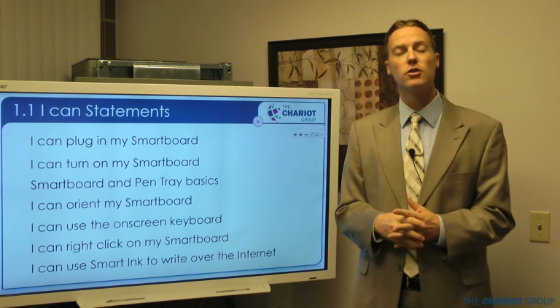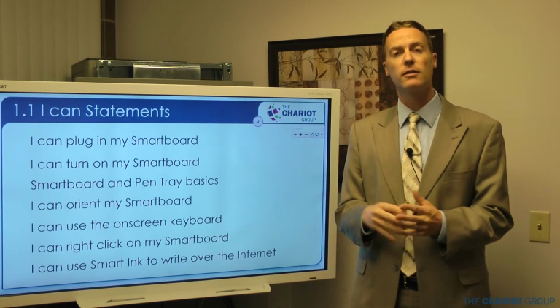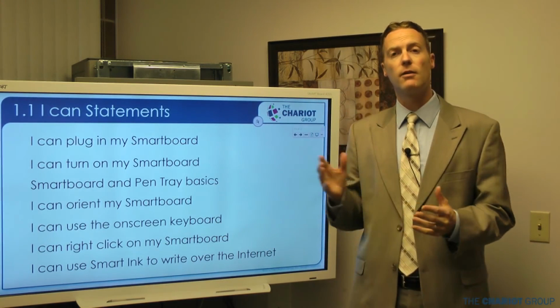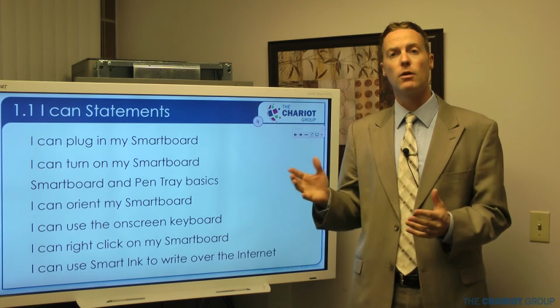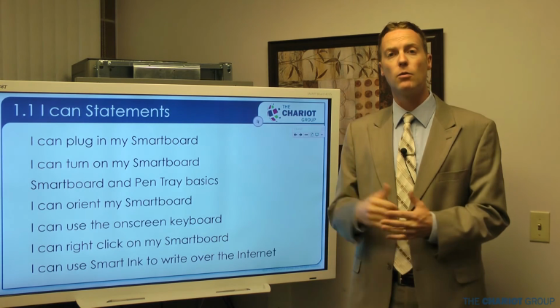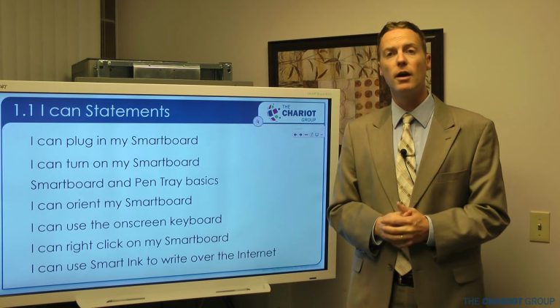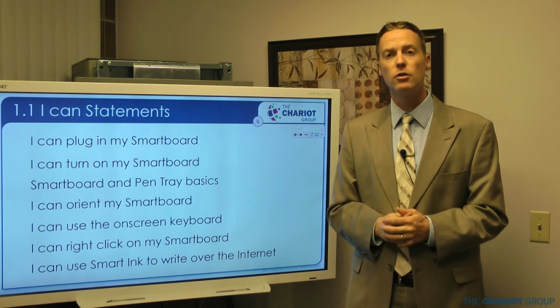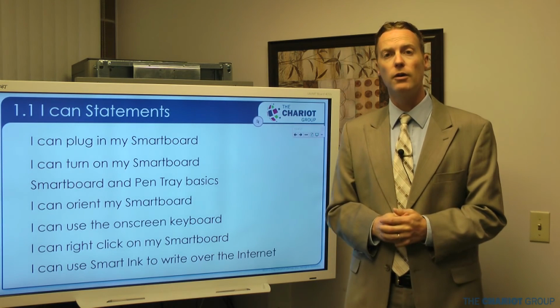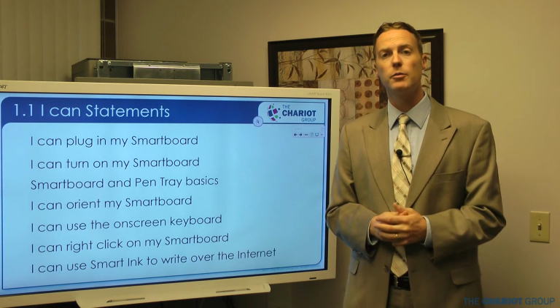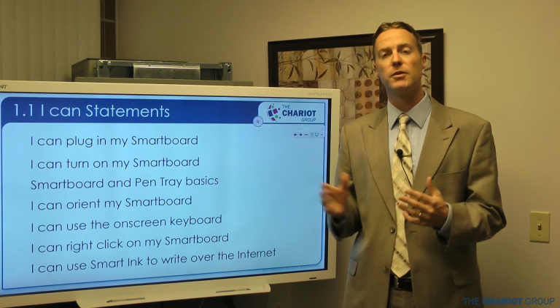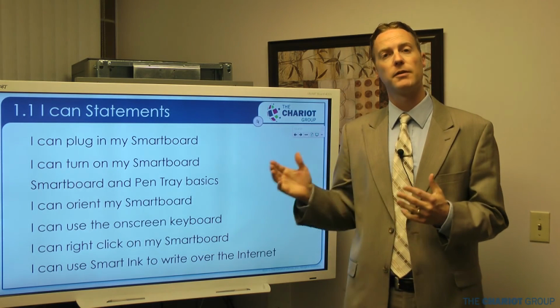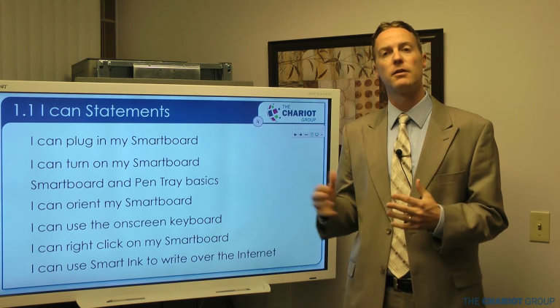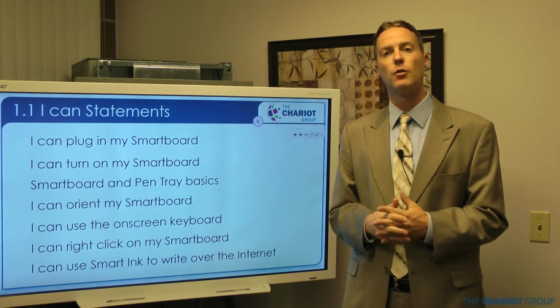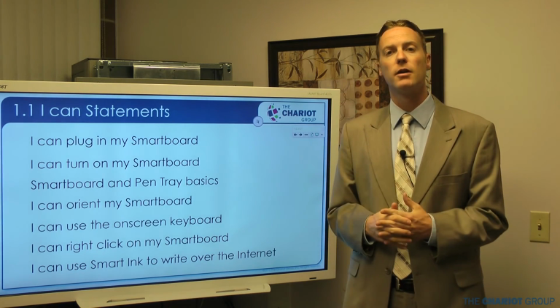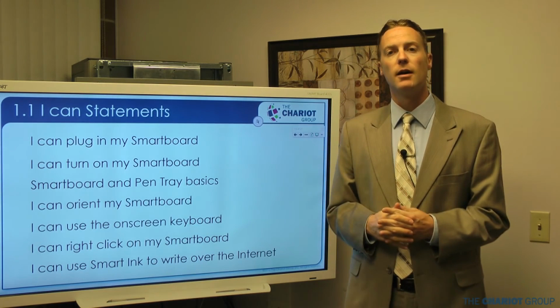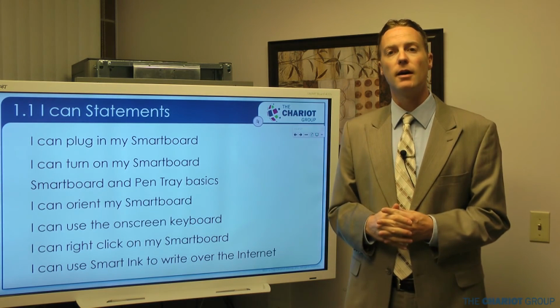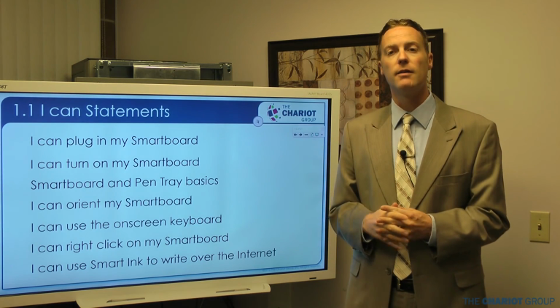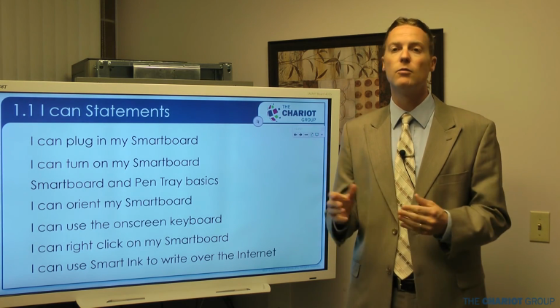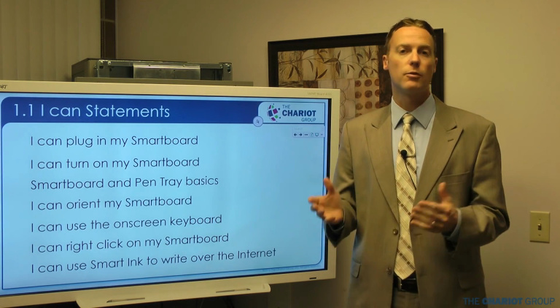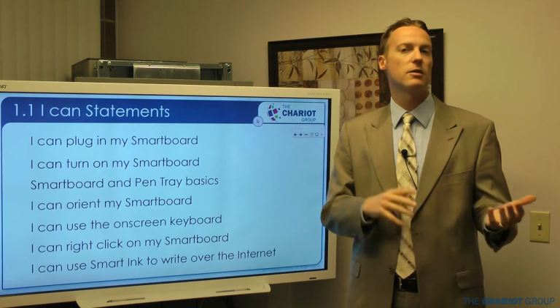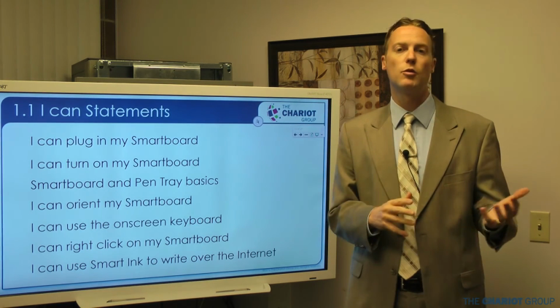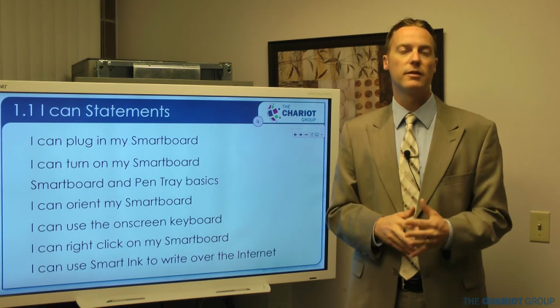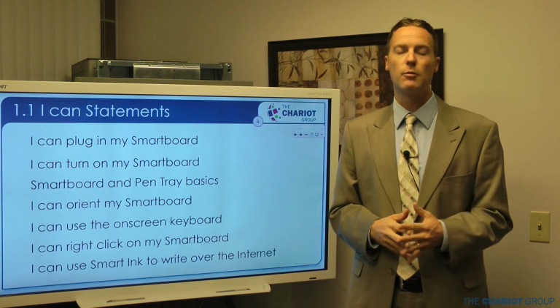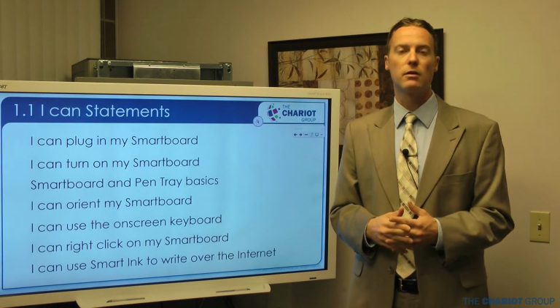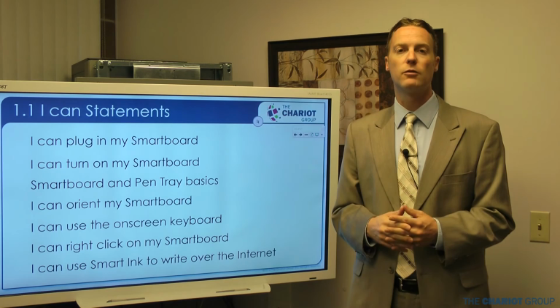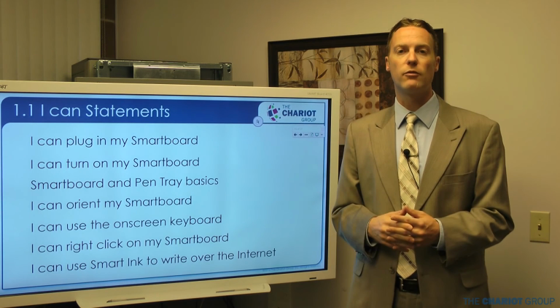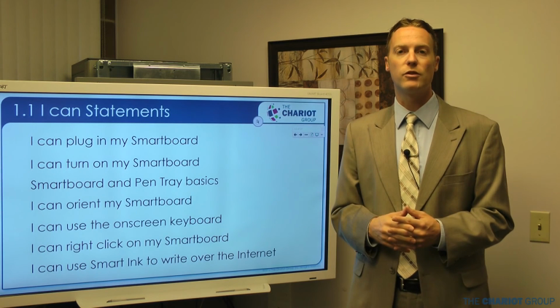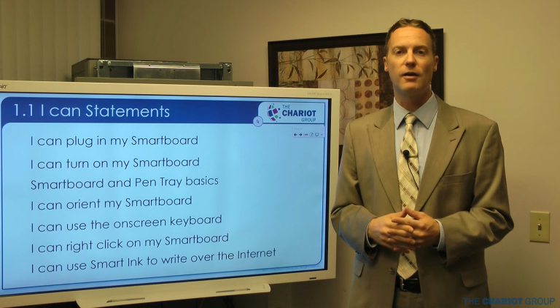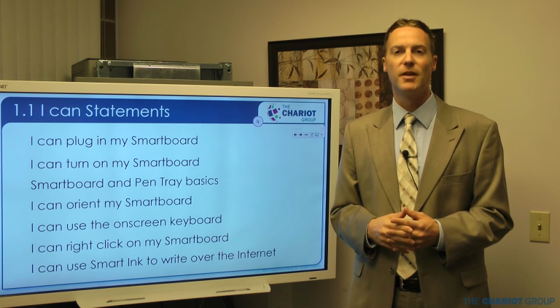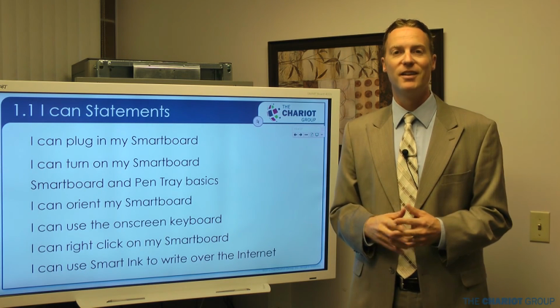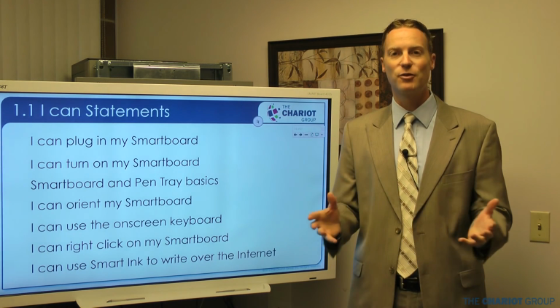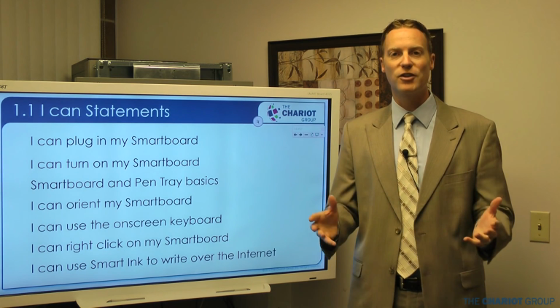Go ahead and check out Notebook 1.2, which will also be specific to this board, and then the rest of the lessons will be the same regardless of whatever board you have. Thanks for watching.